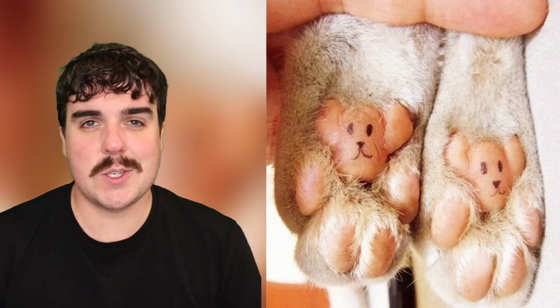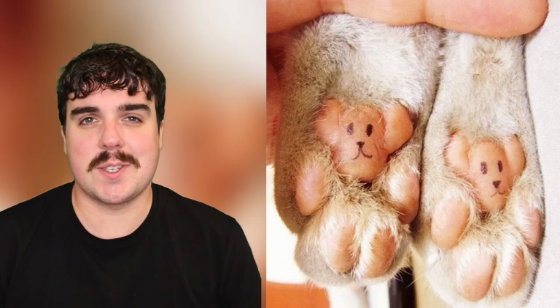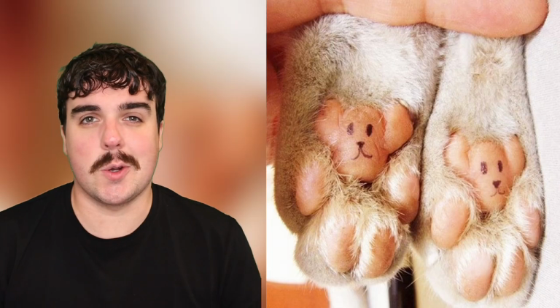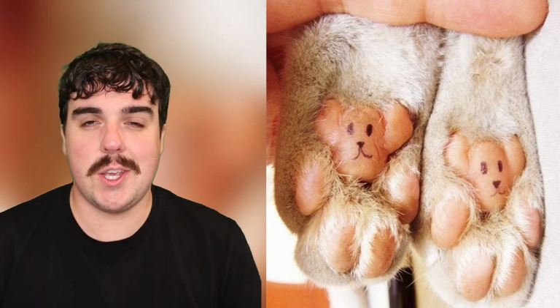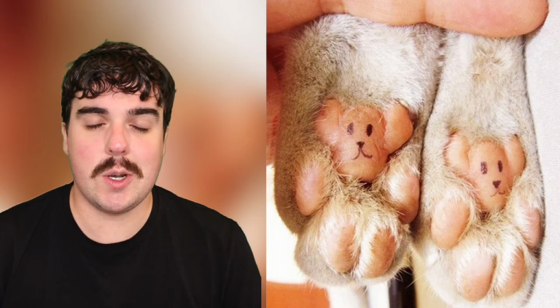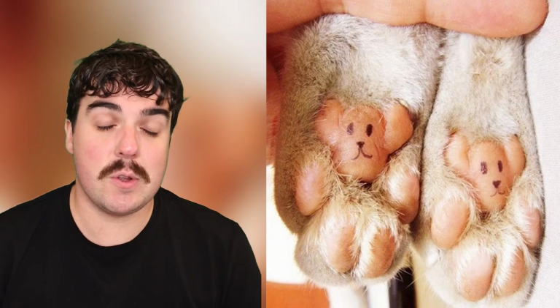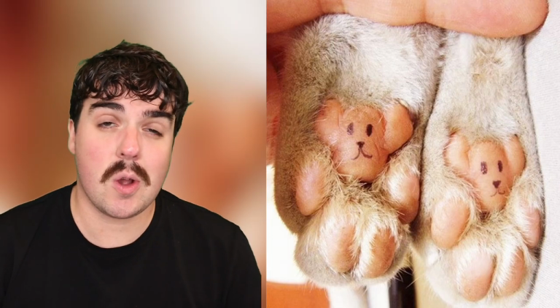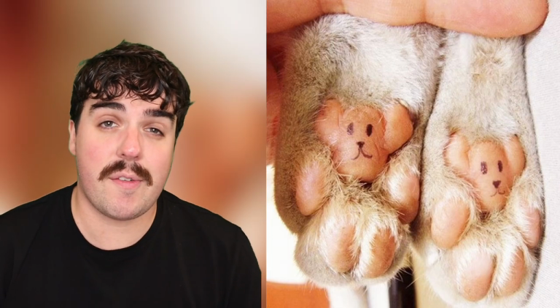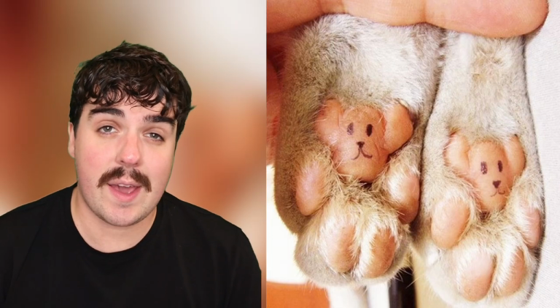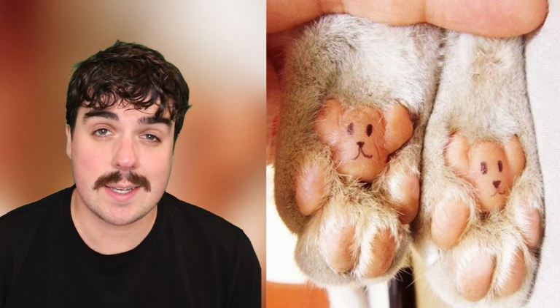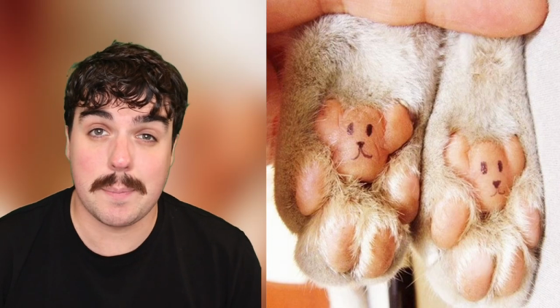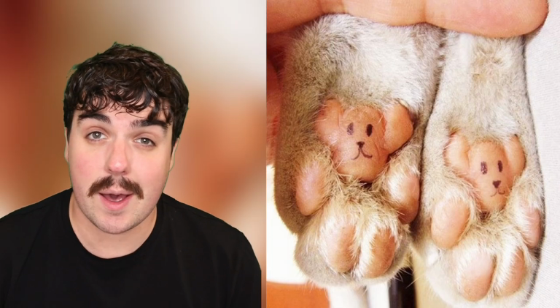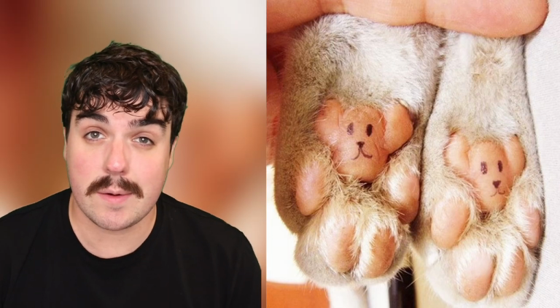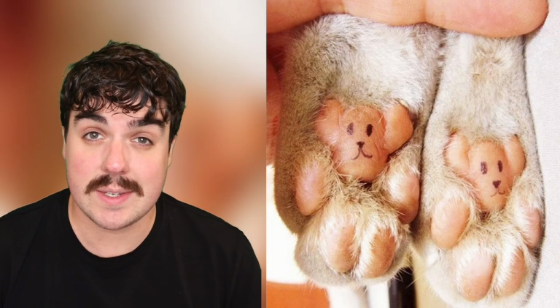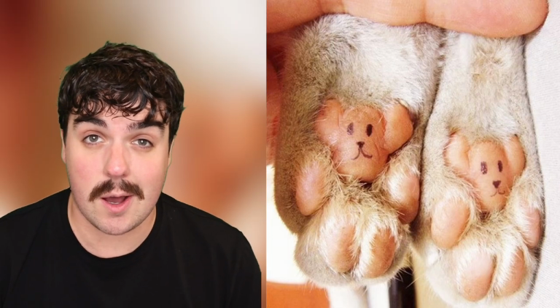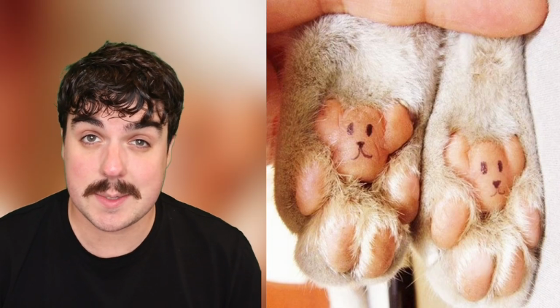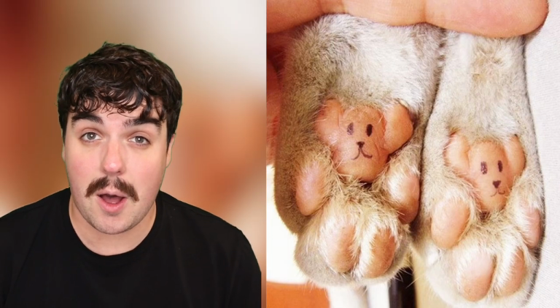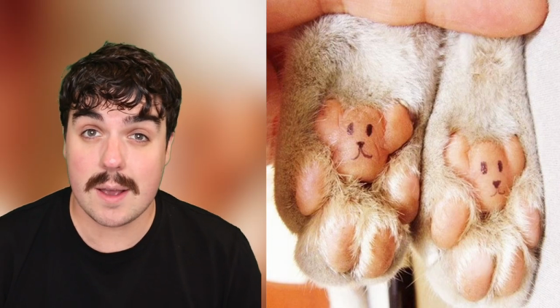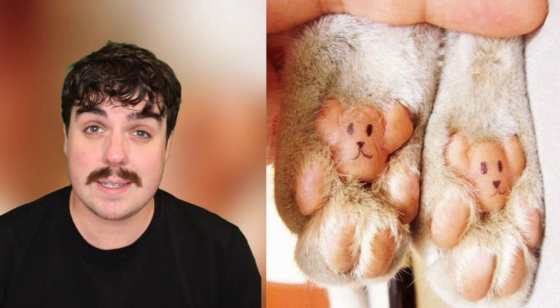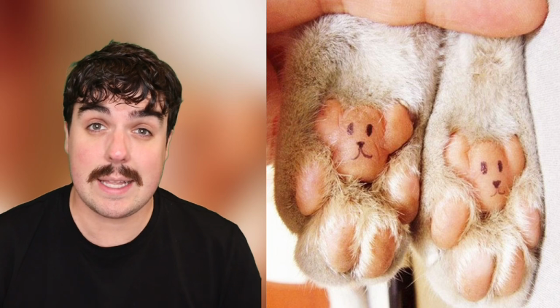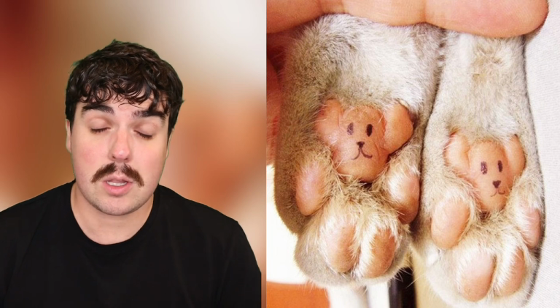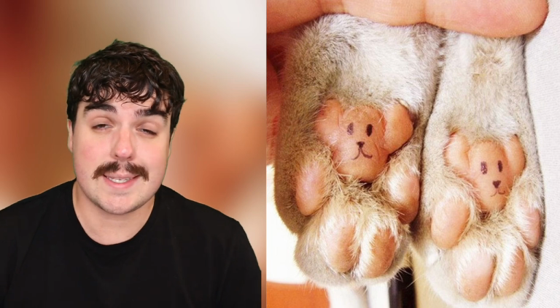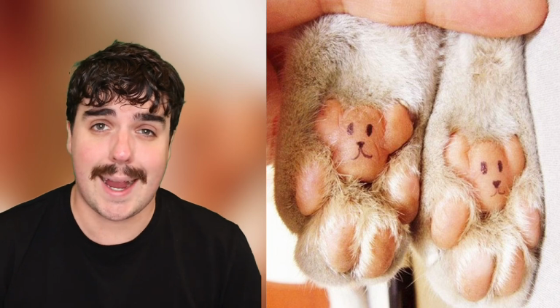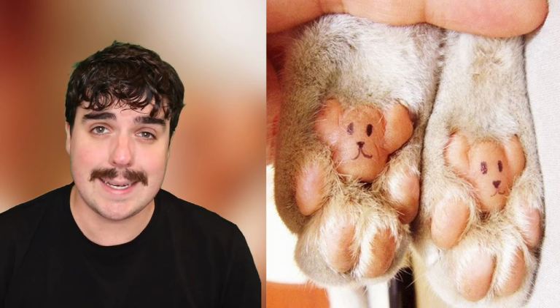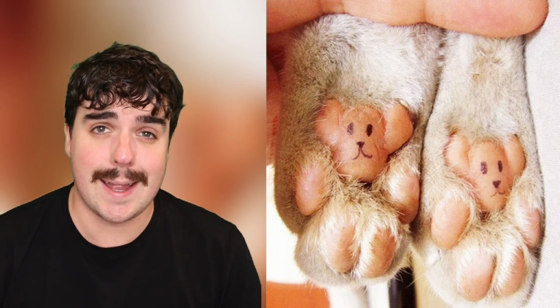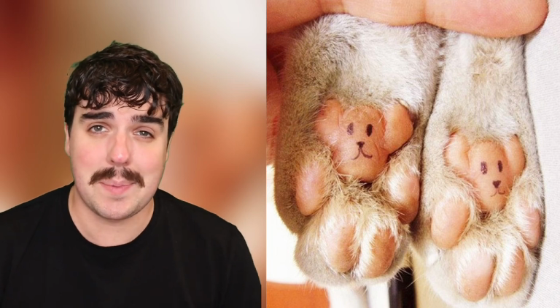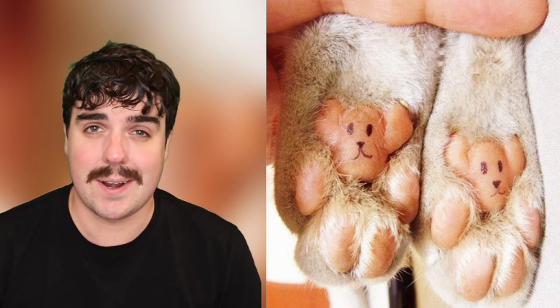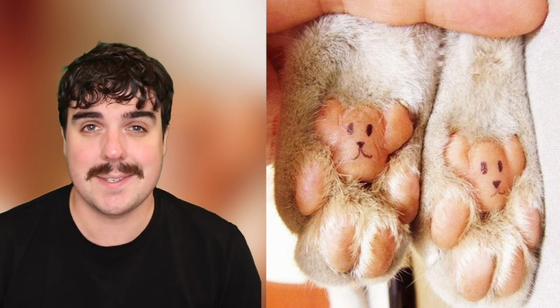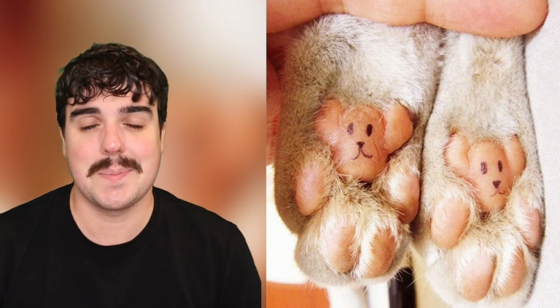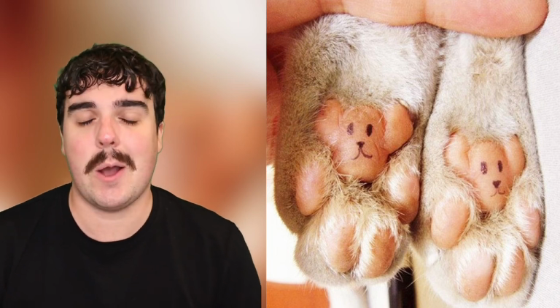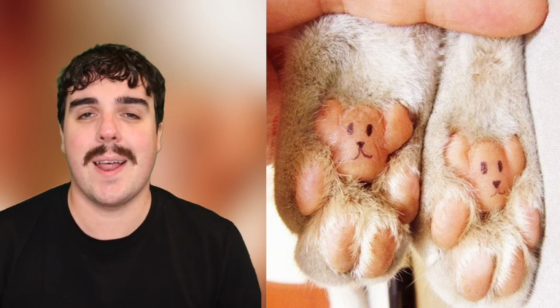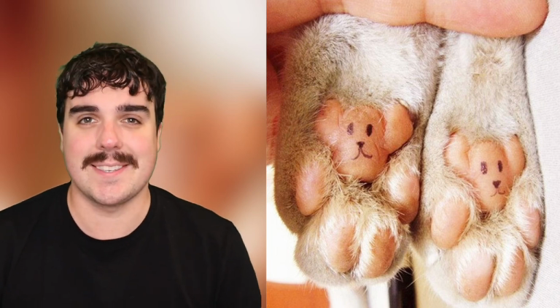This one's so cute. If you draw a face on the bottom of a dog's paws, they look like tiny teddy bears. How nice.